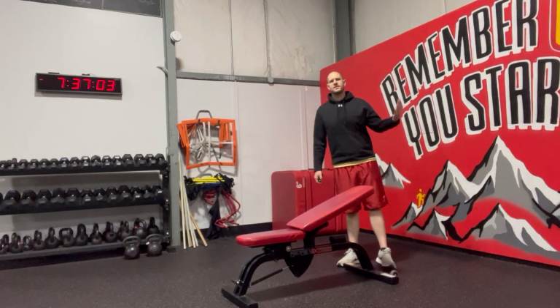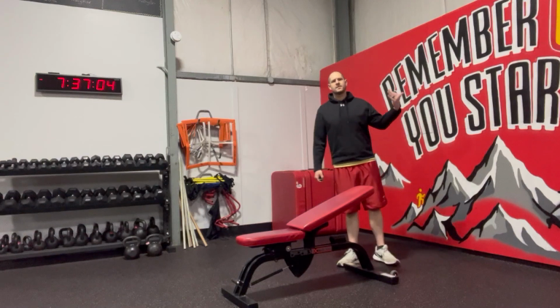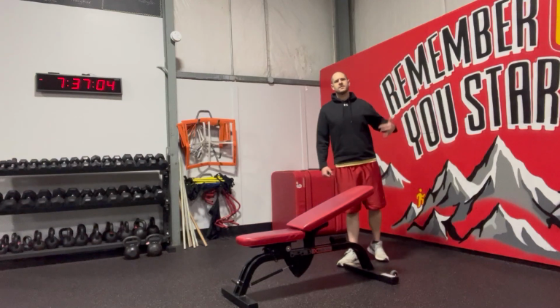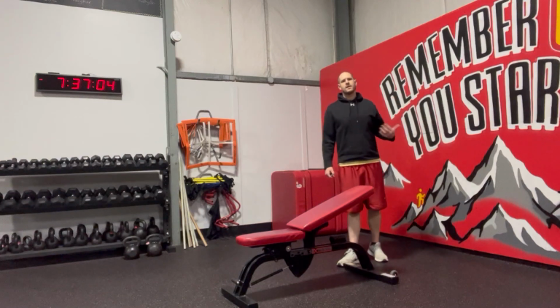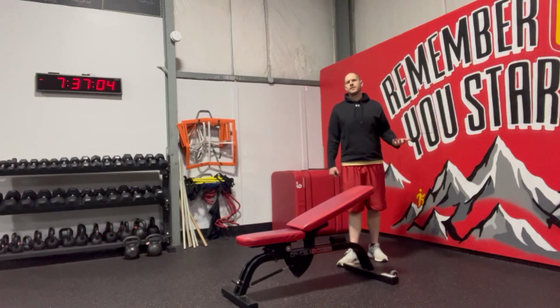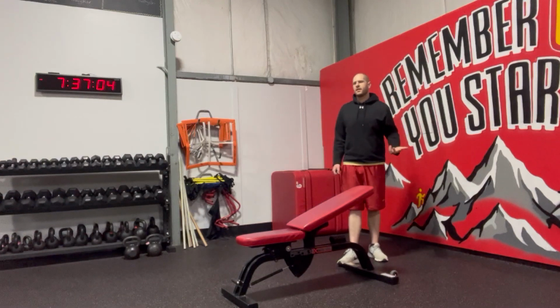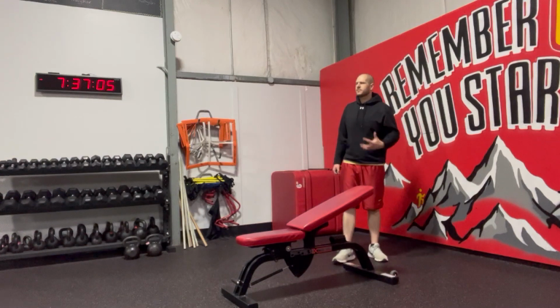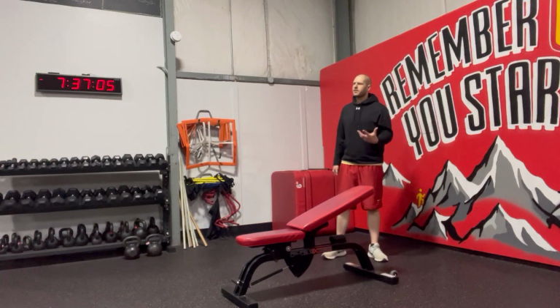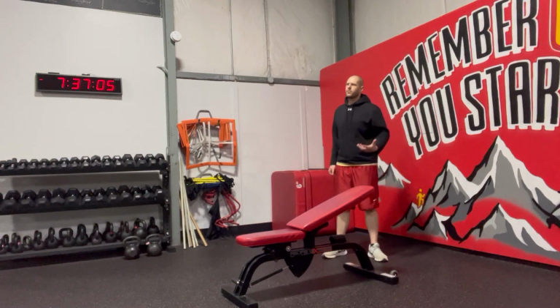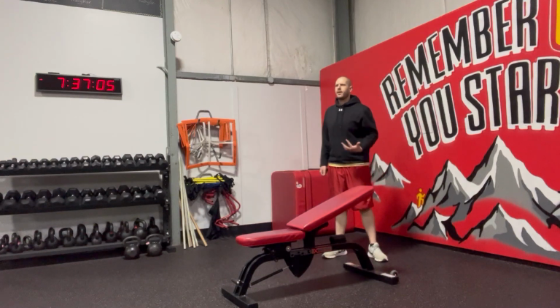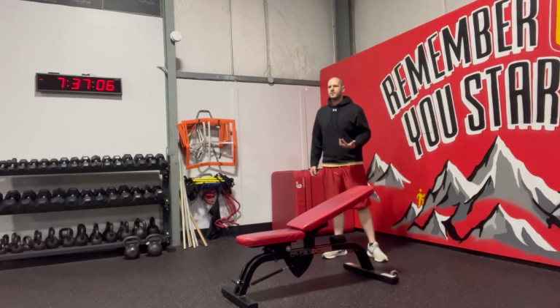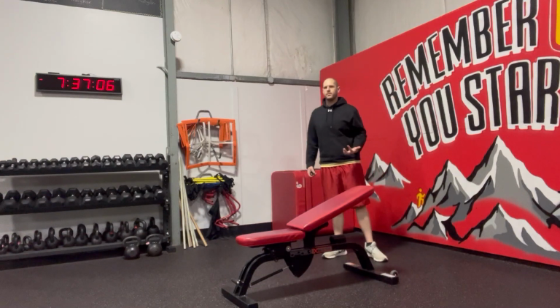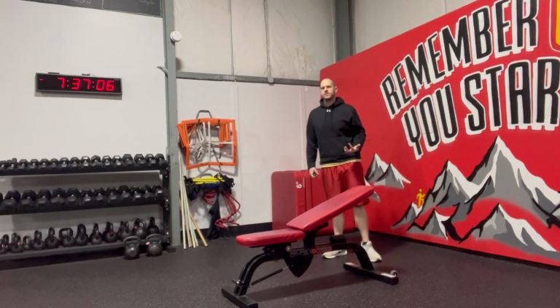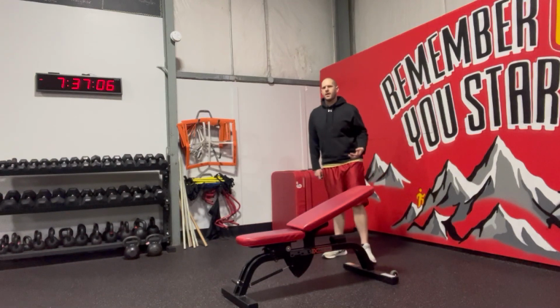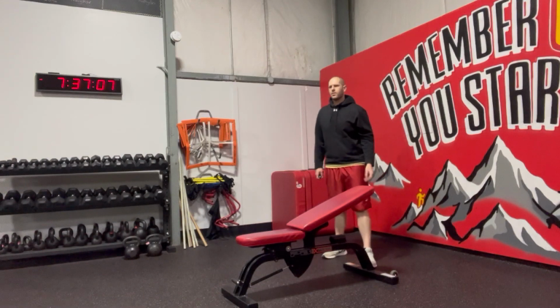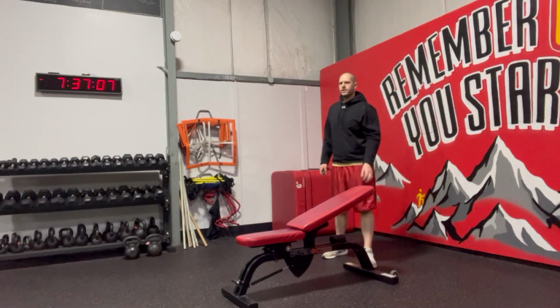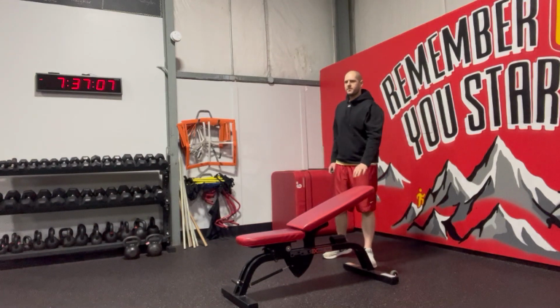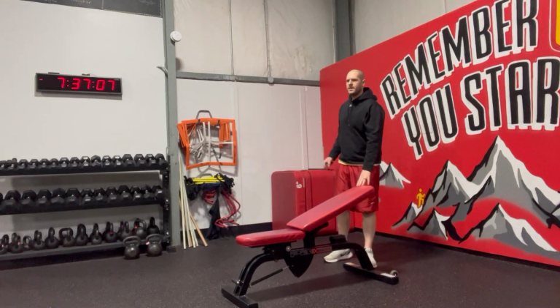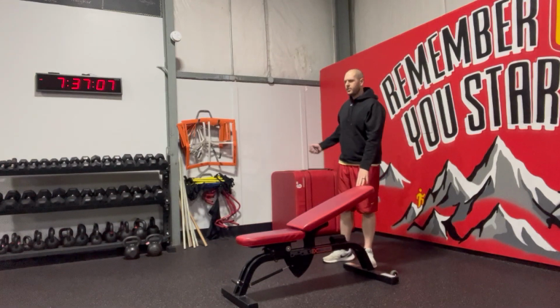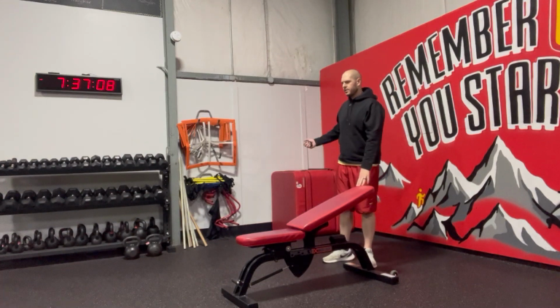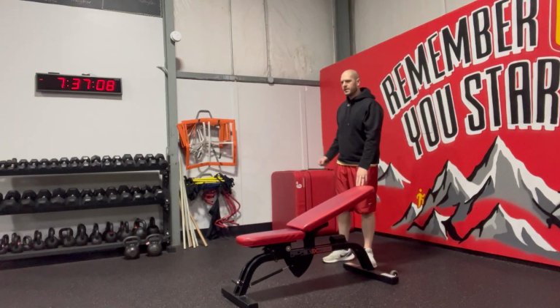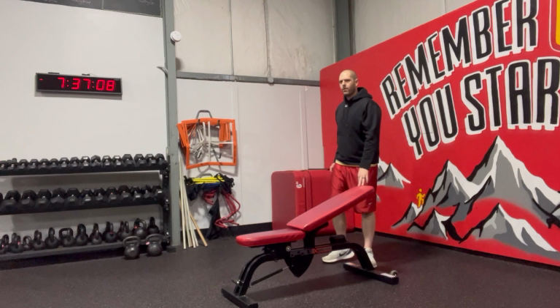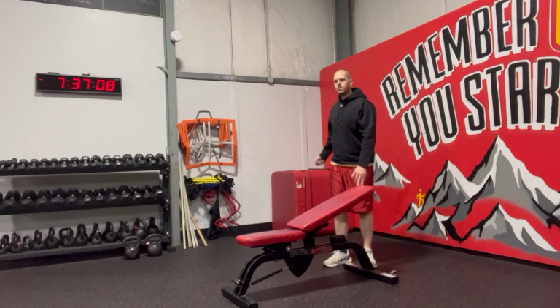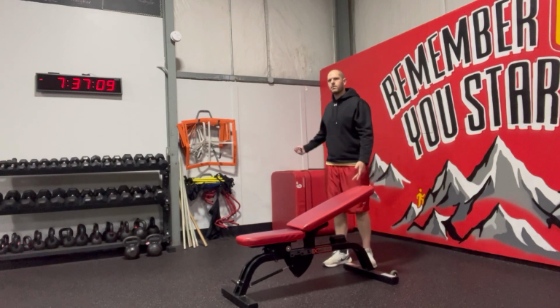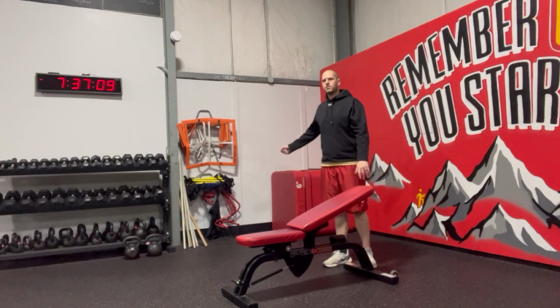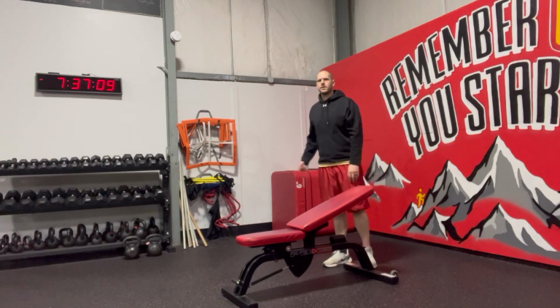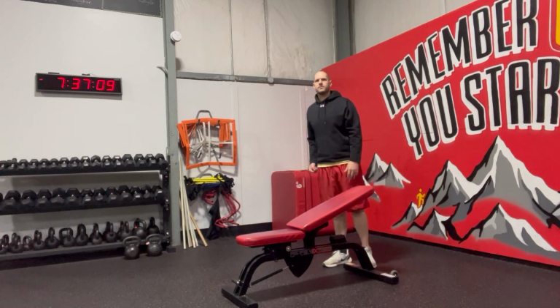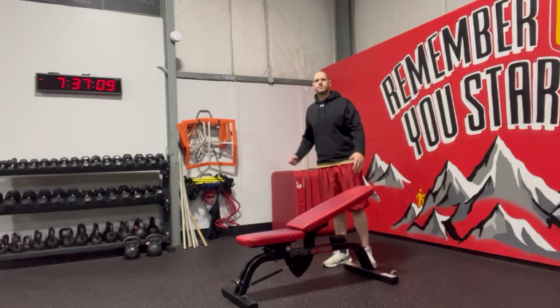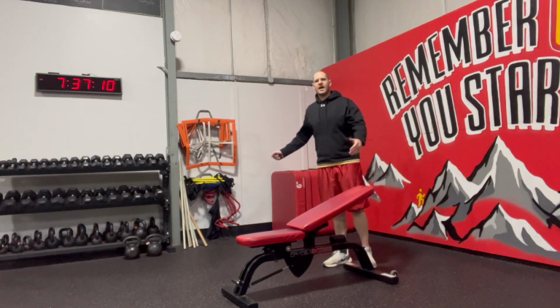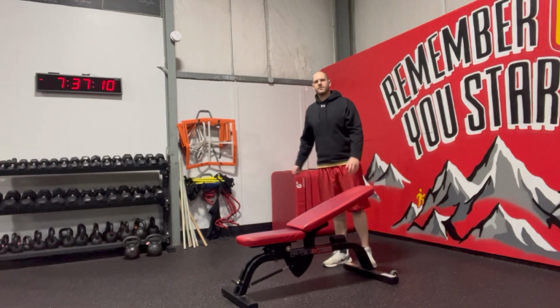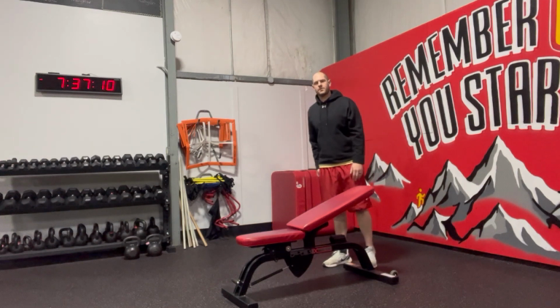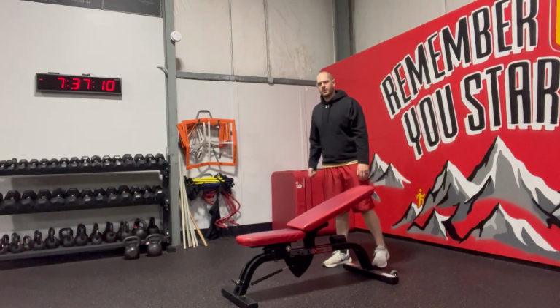Assisted single leg deadlift. There's all different ways to do this. We can use a bench, we could use a dowel, we could use a rack for stability.